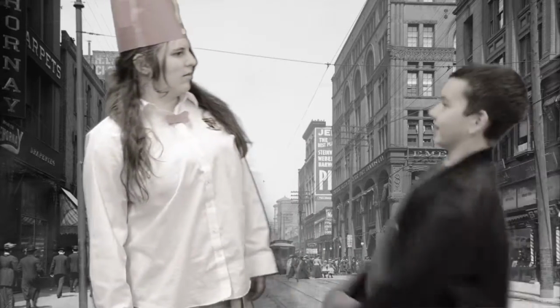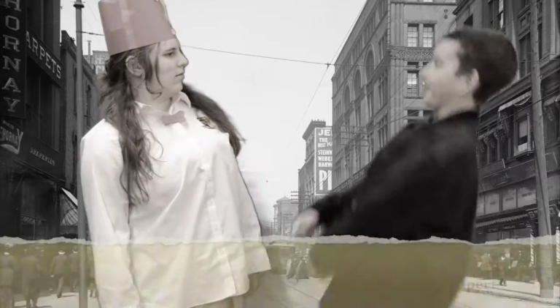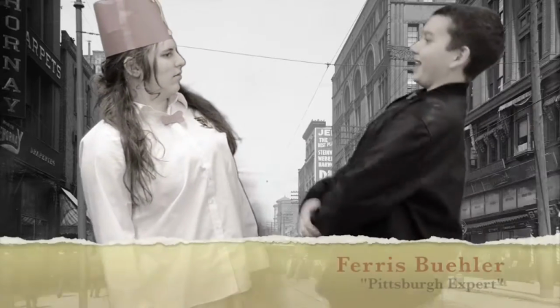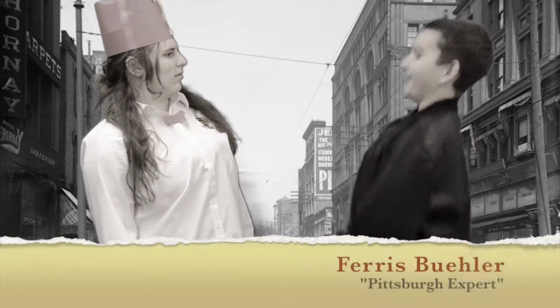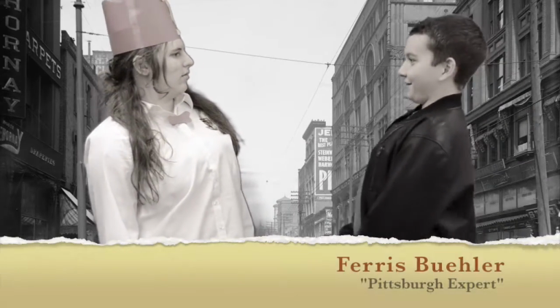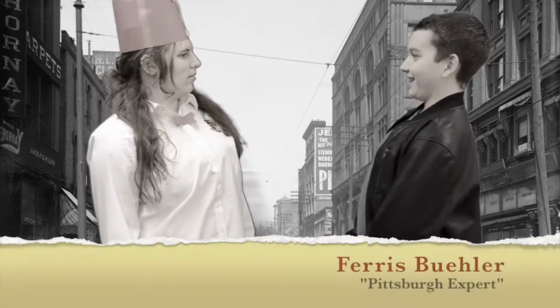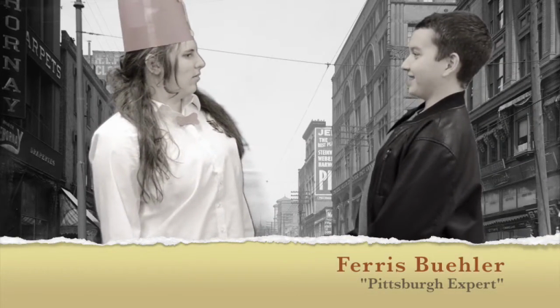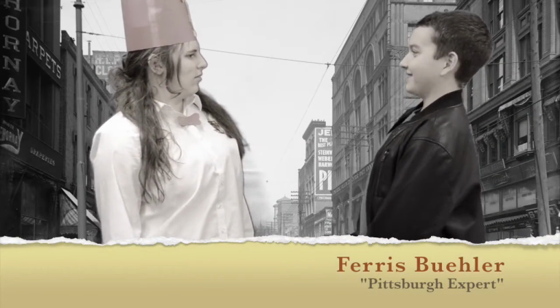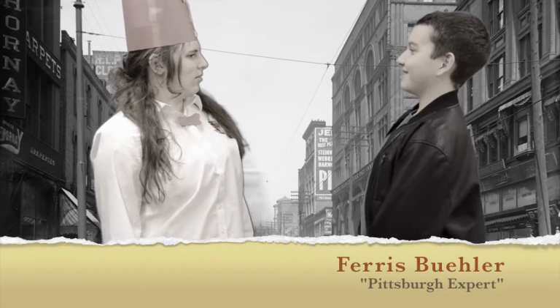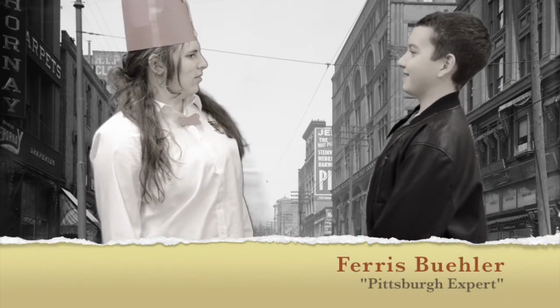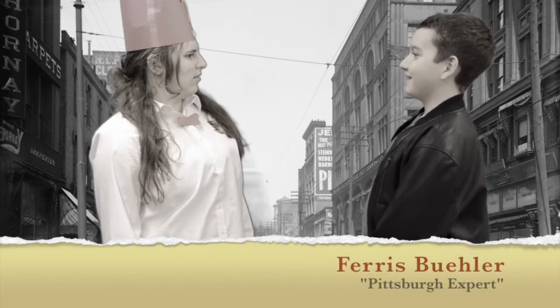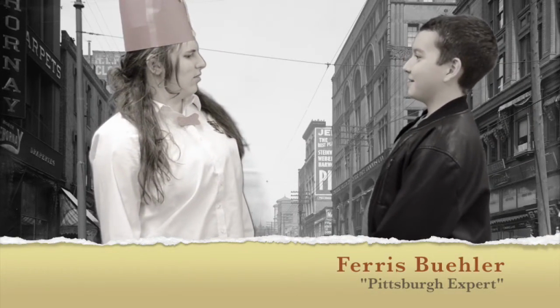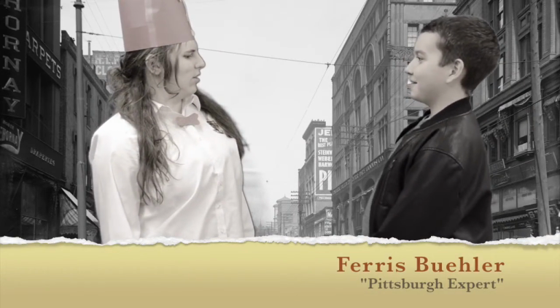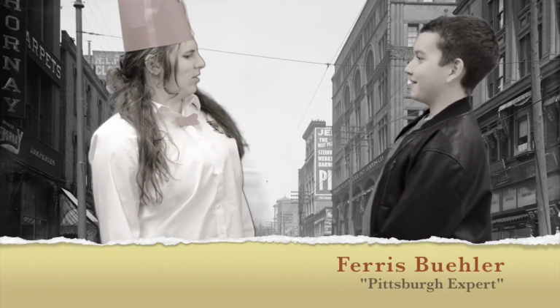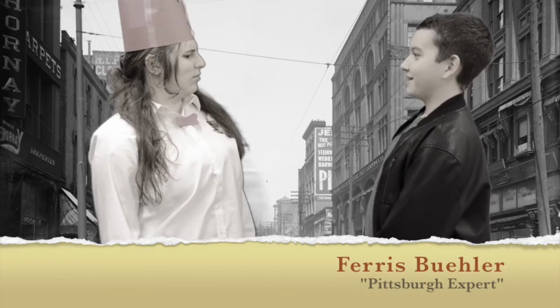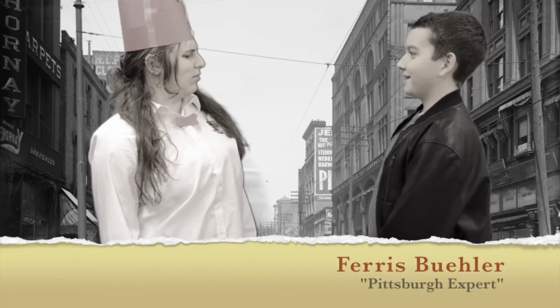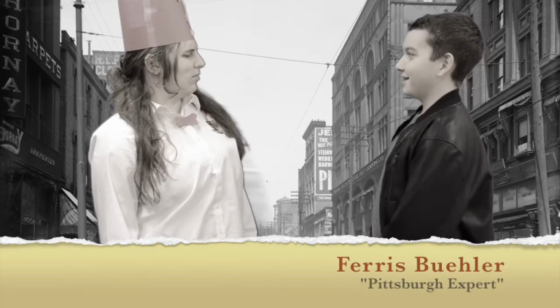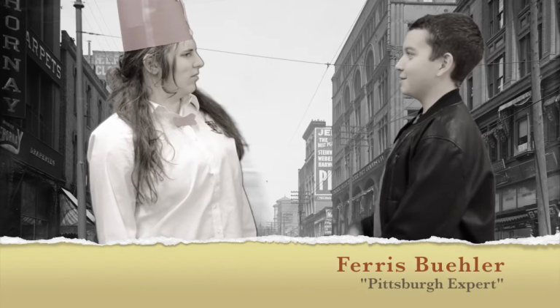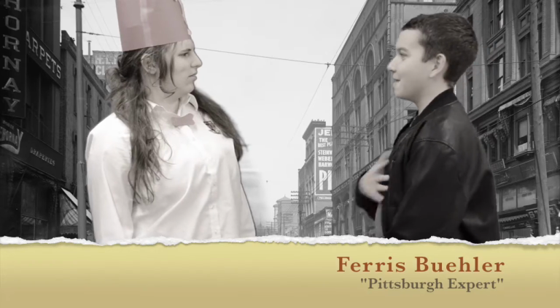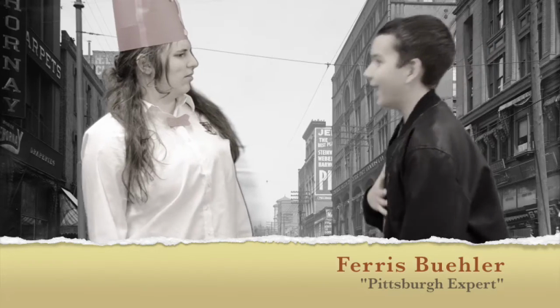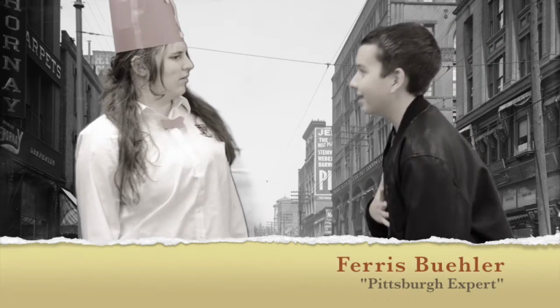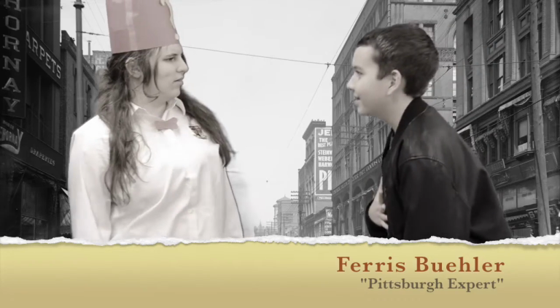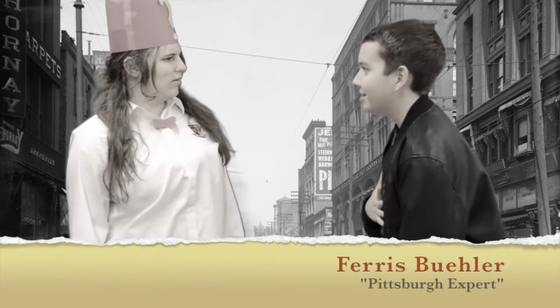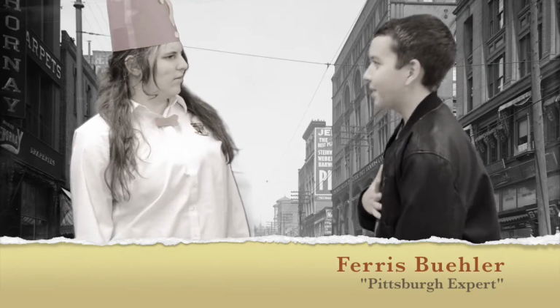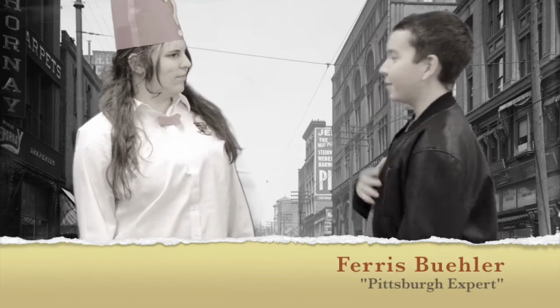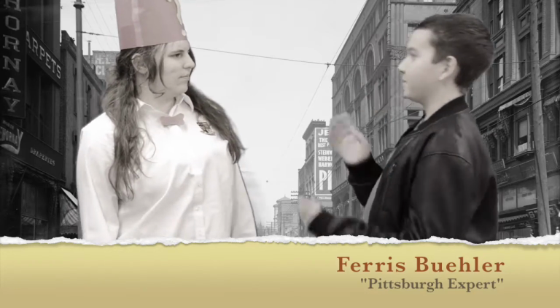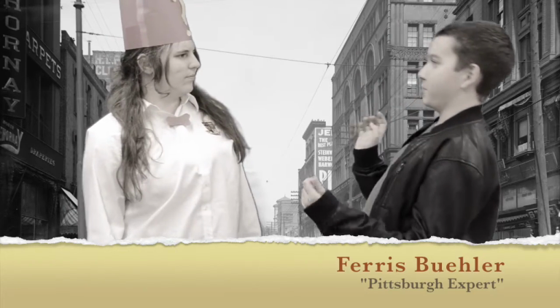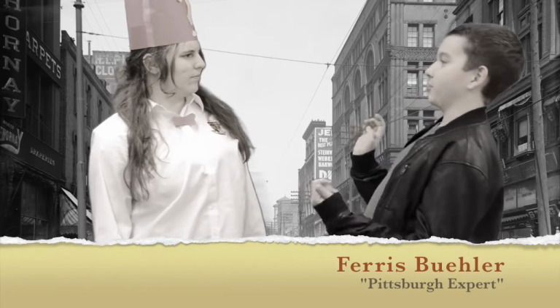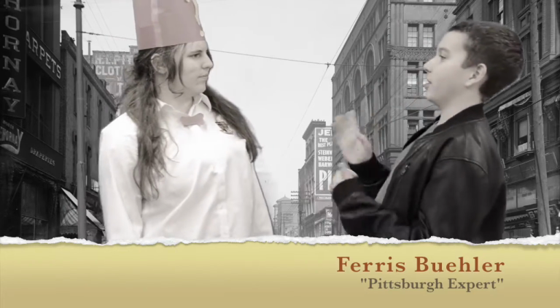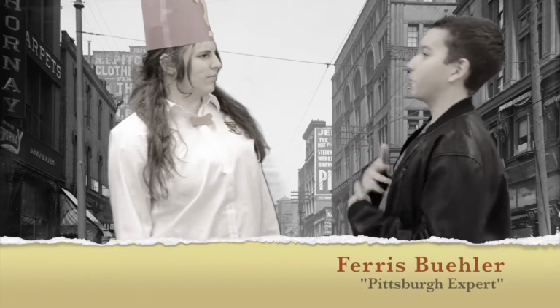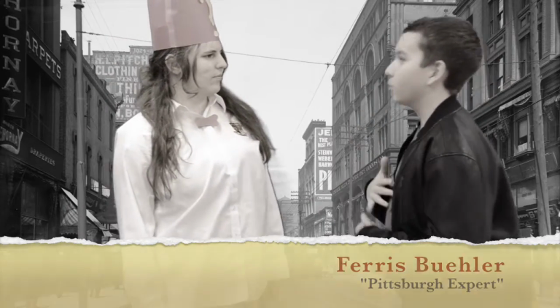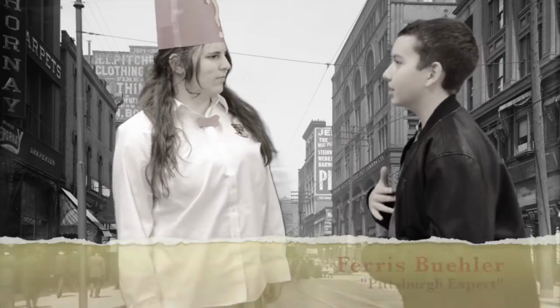Hello there. Who are you? I'm Ferris Bueller, of course.